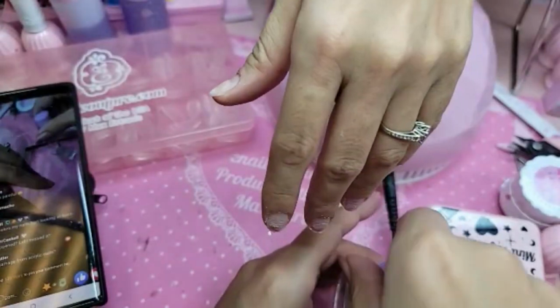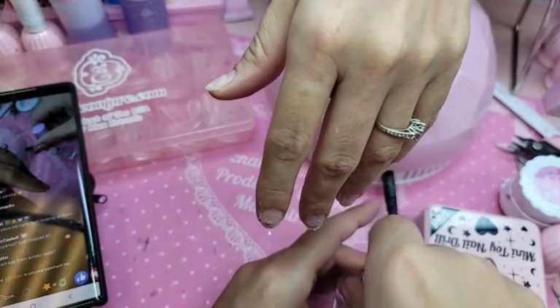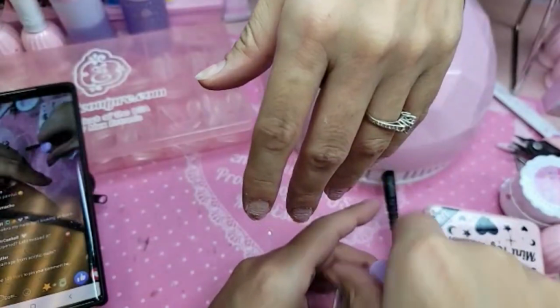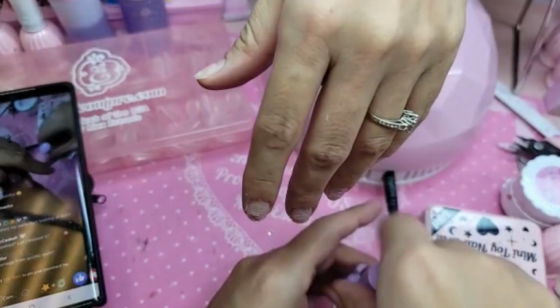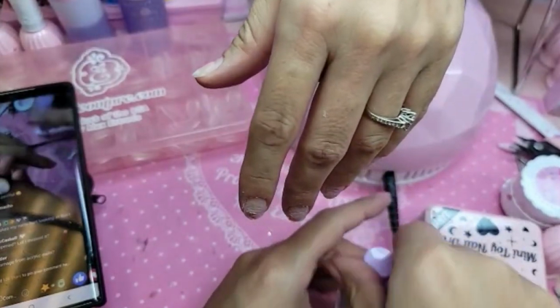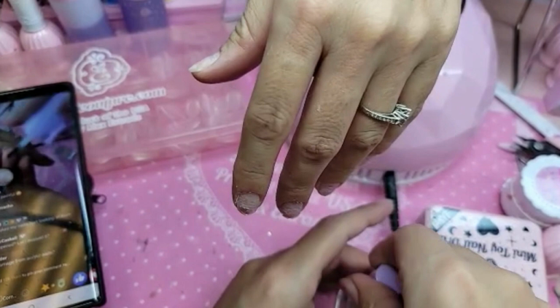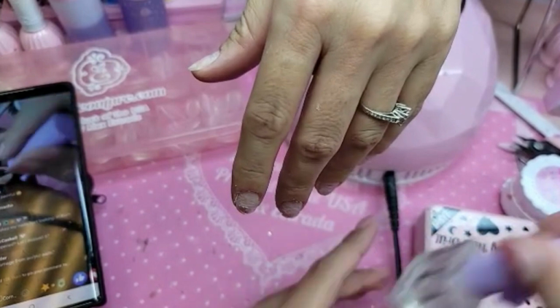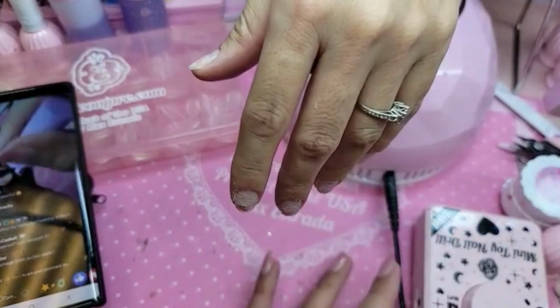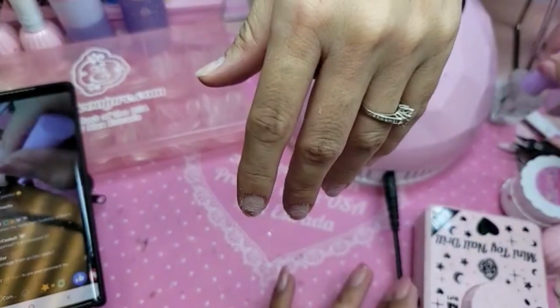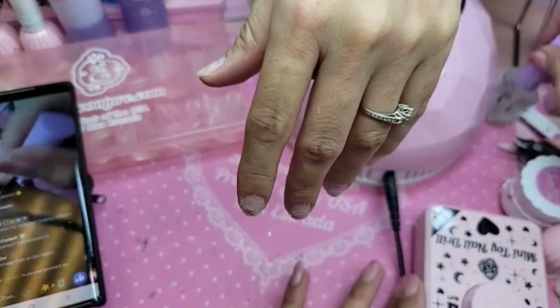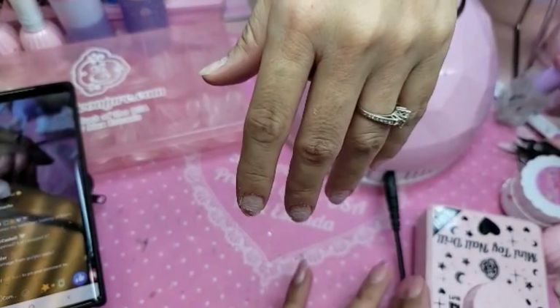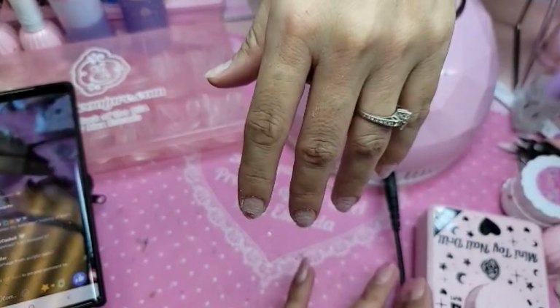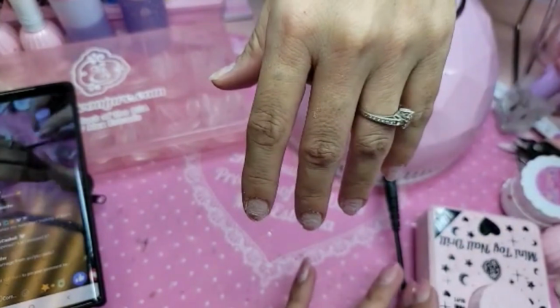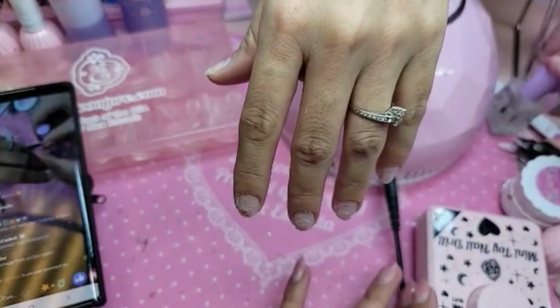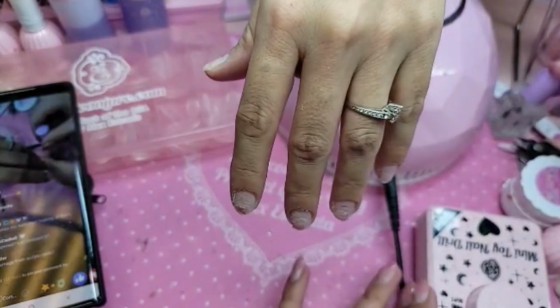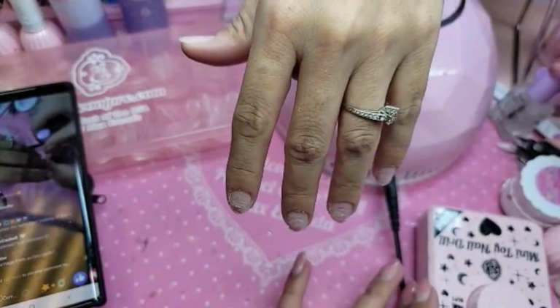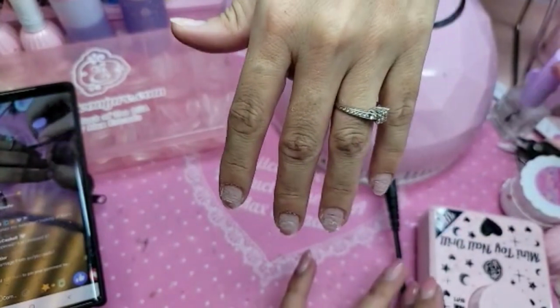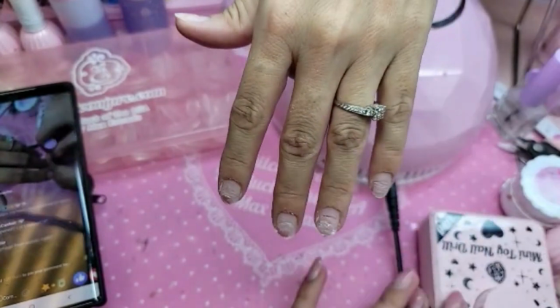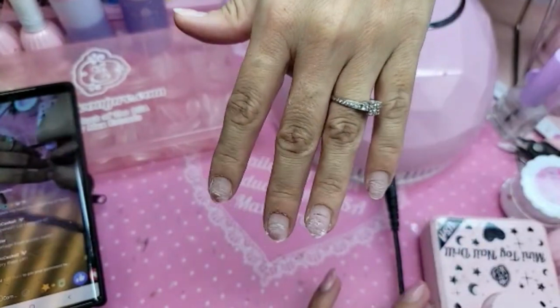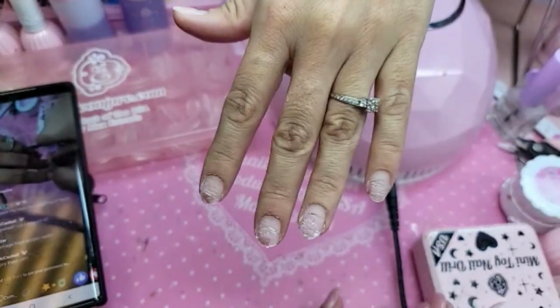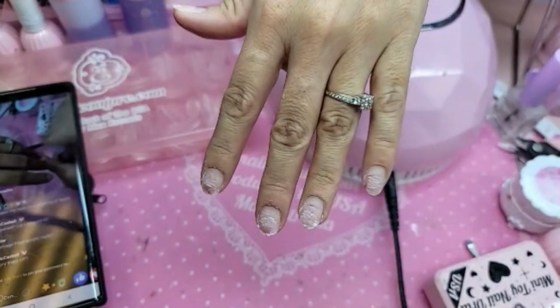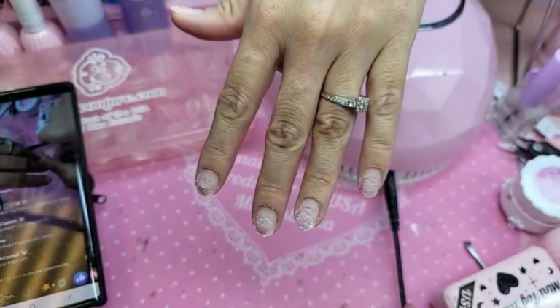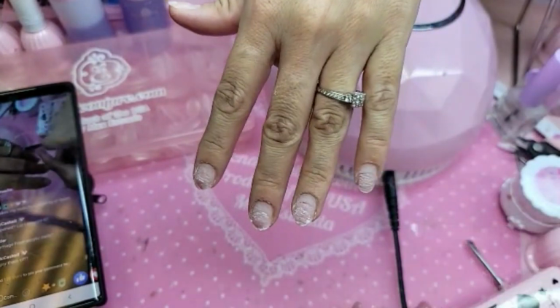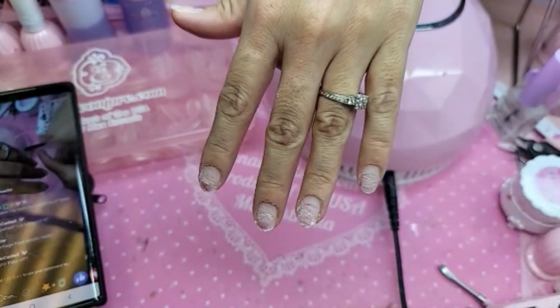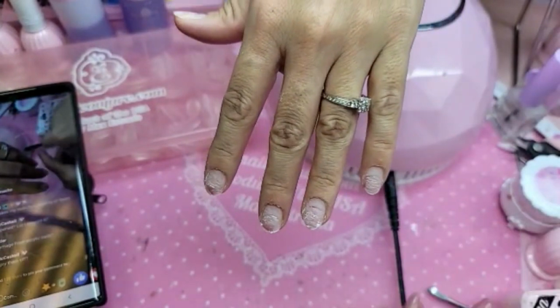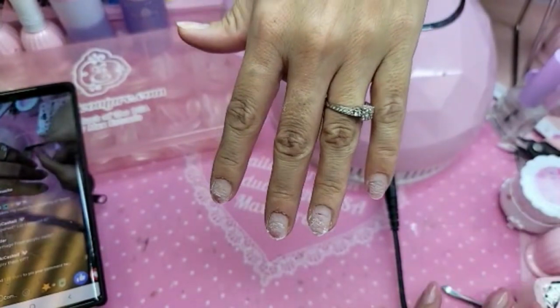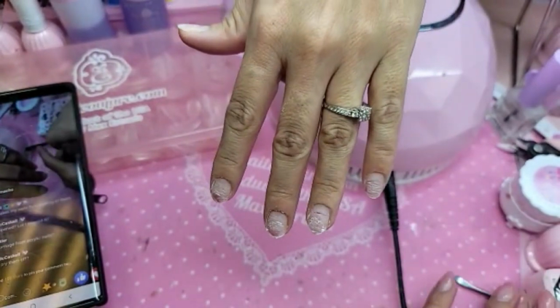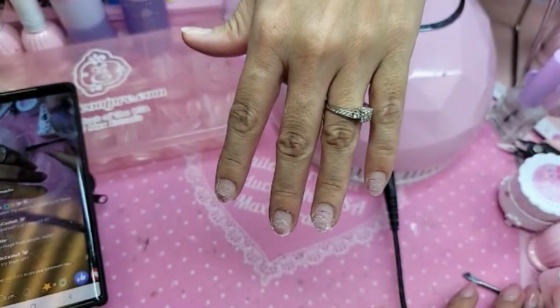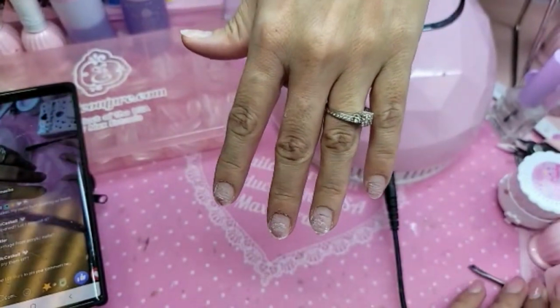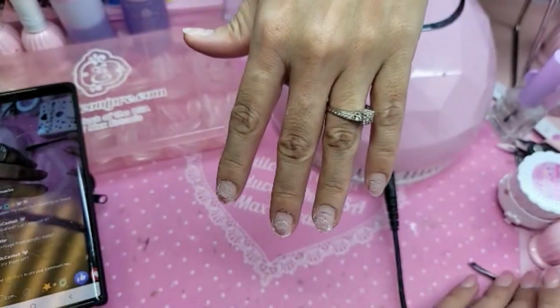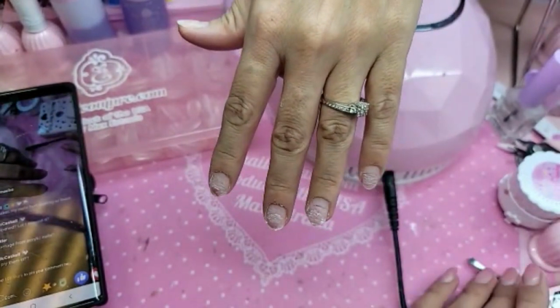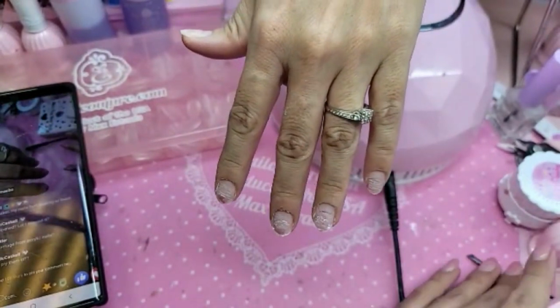Is that damage from acrylic nails? Do you have acrylic nails right now? Yes. How long did you have them? A month.